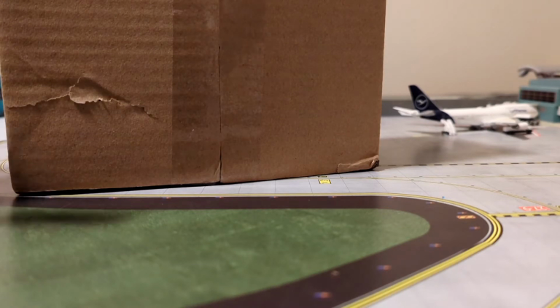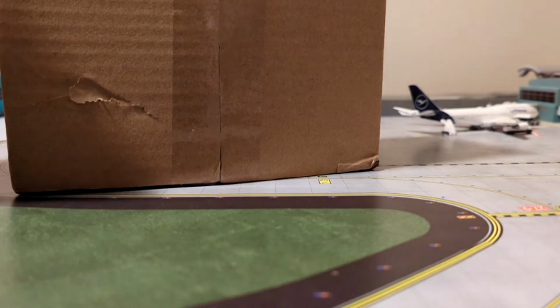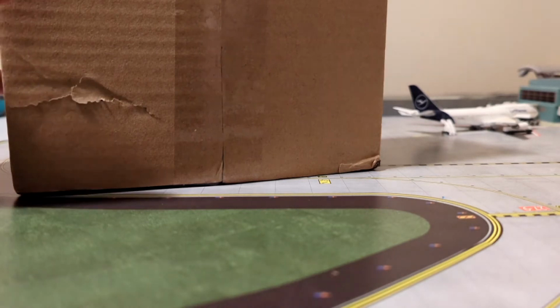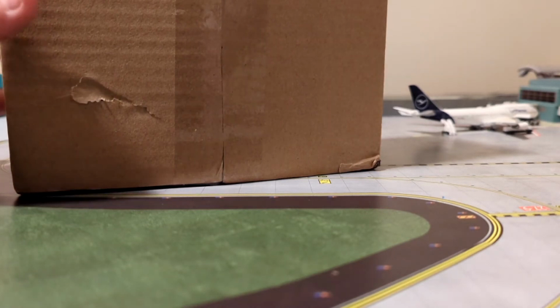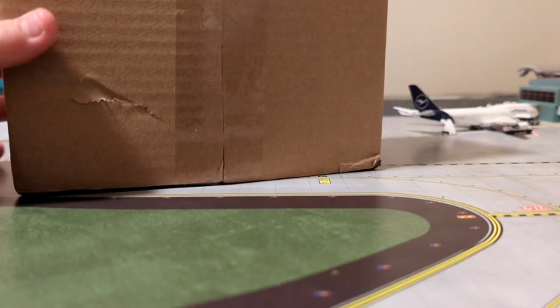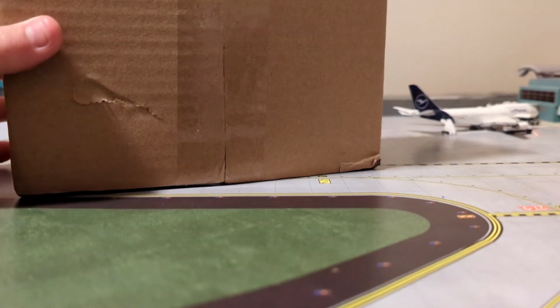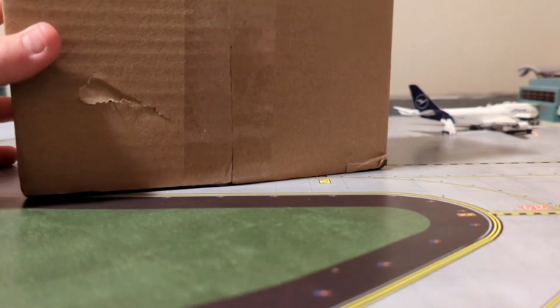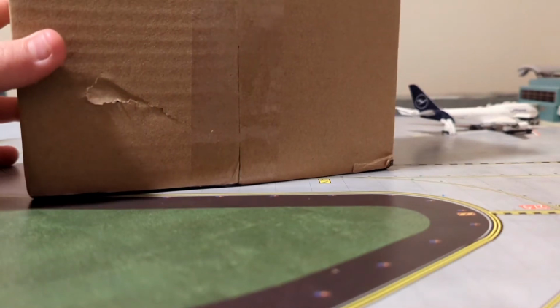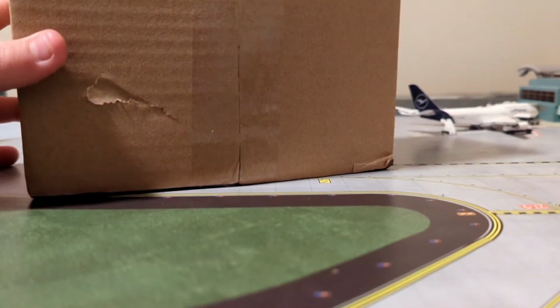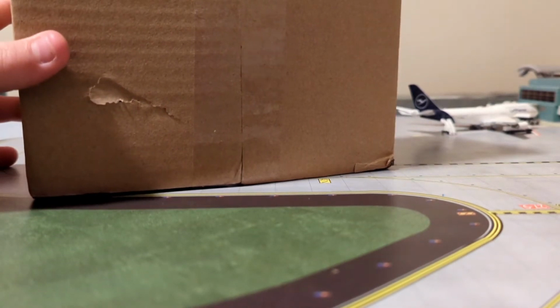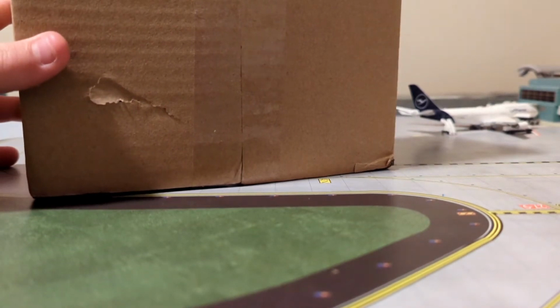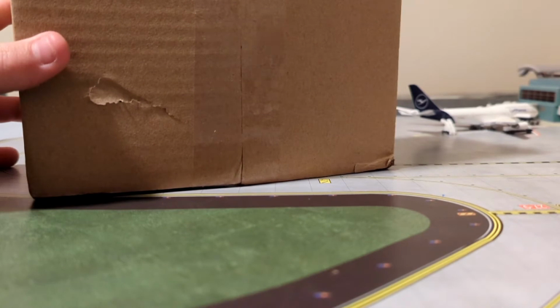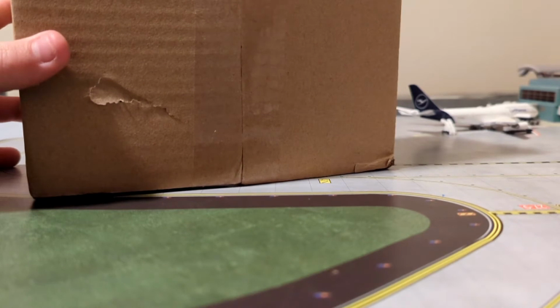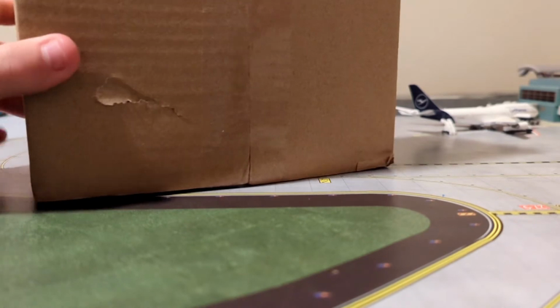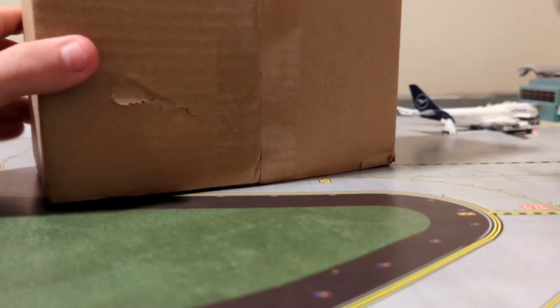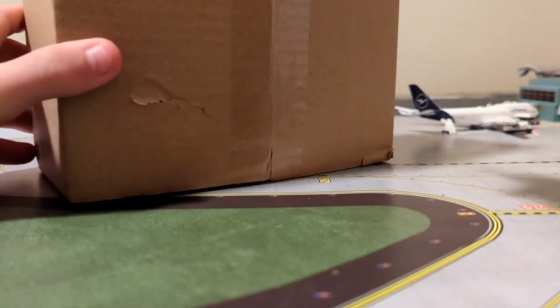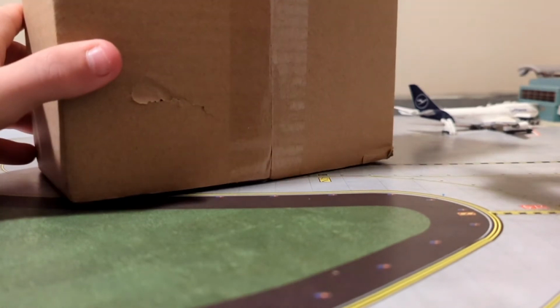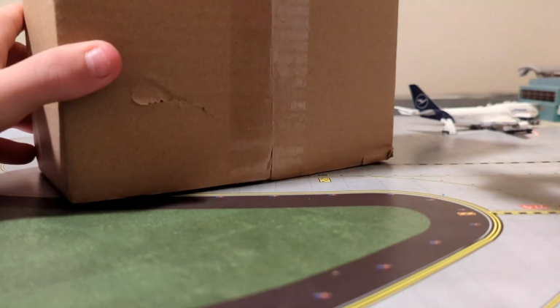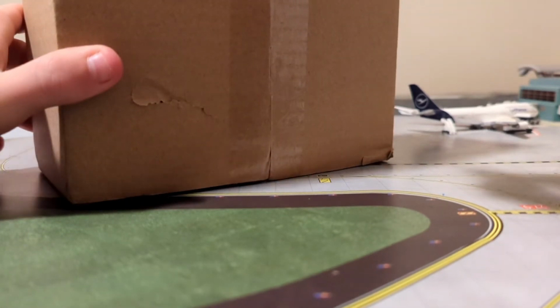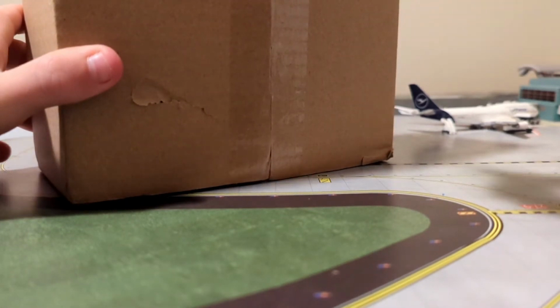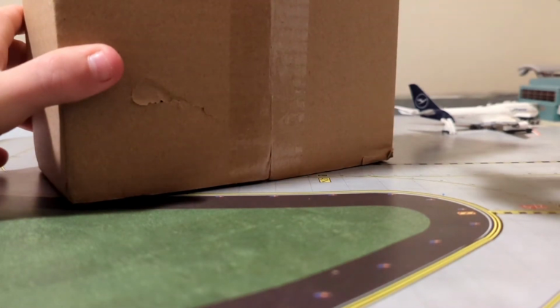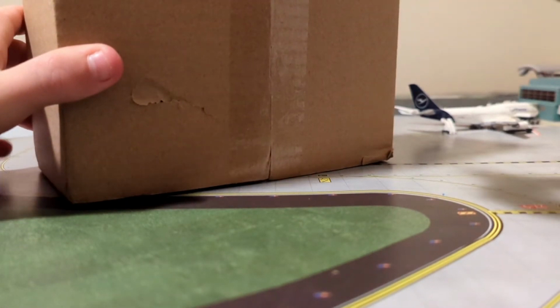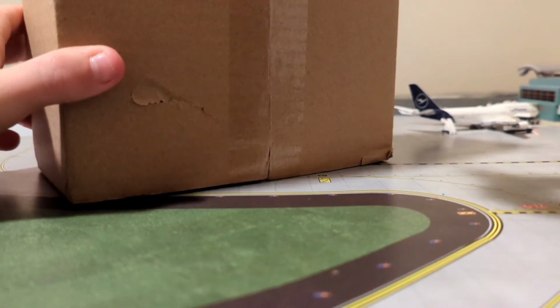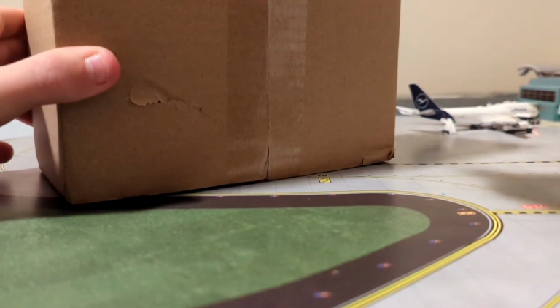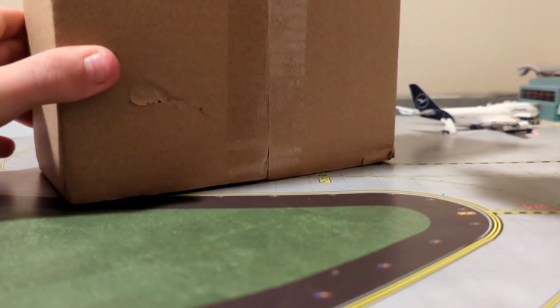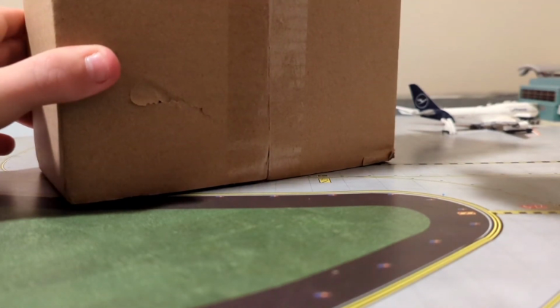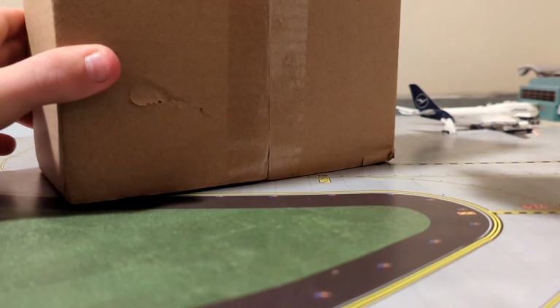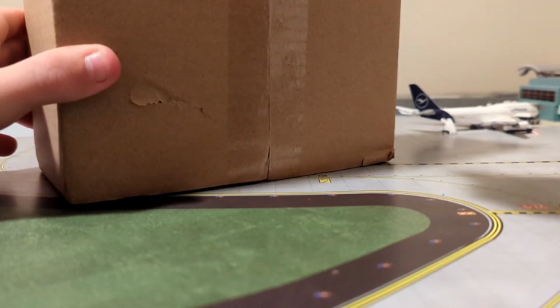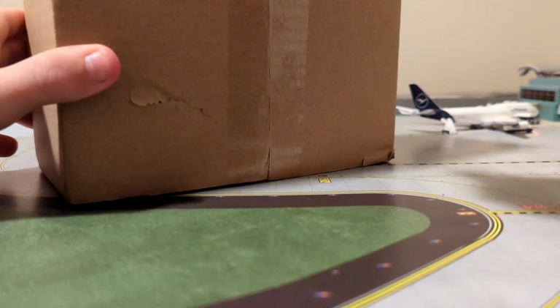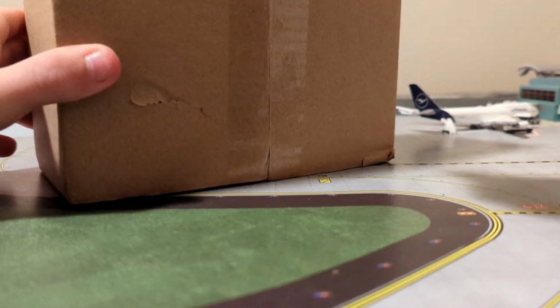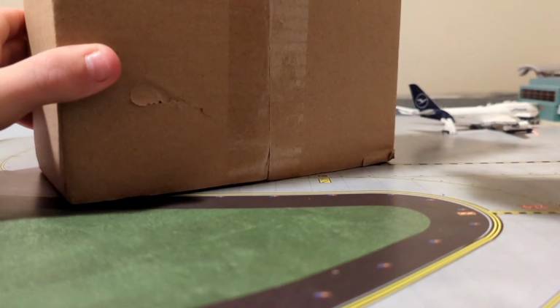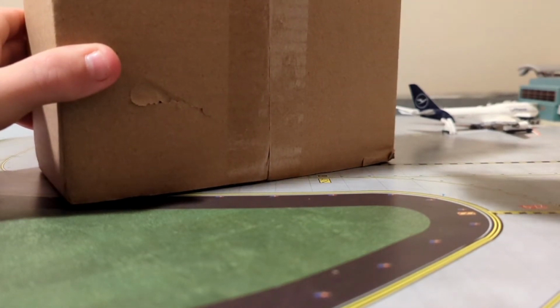I like that I got a Delta — multiple Deltas for Christmas.